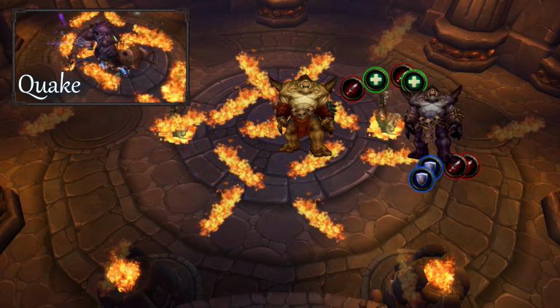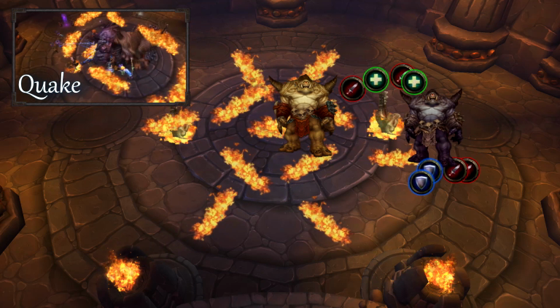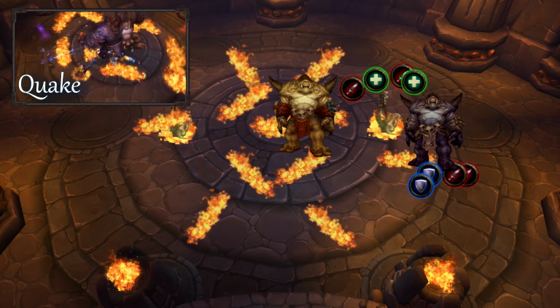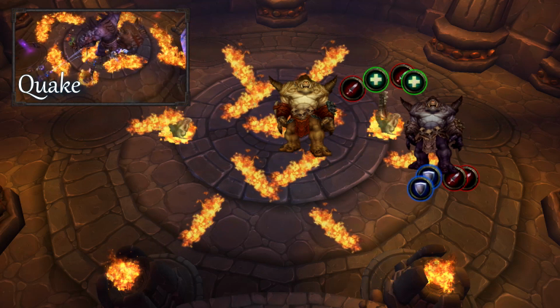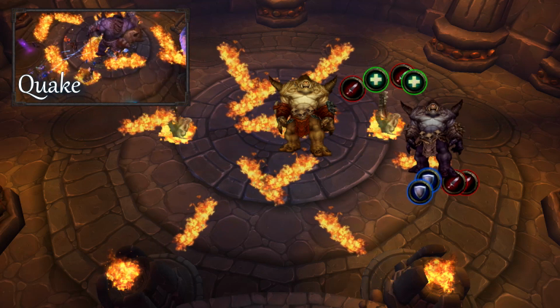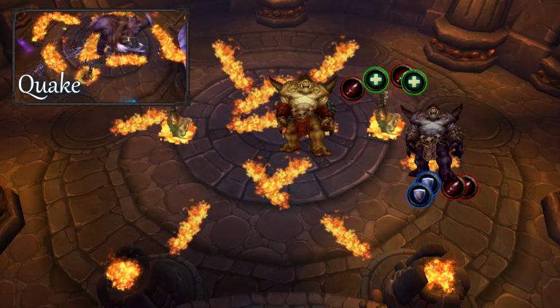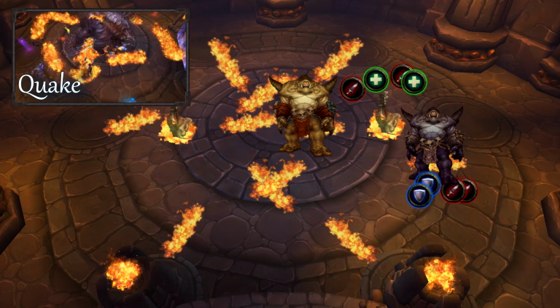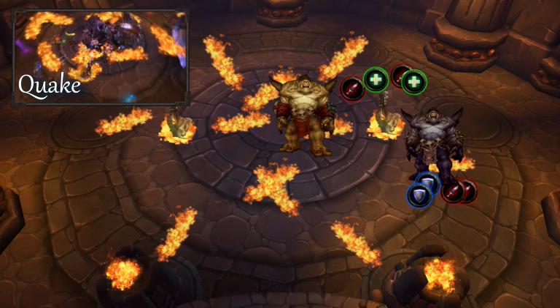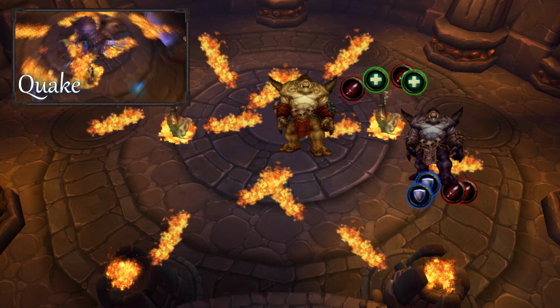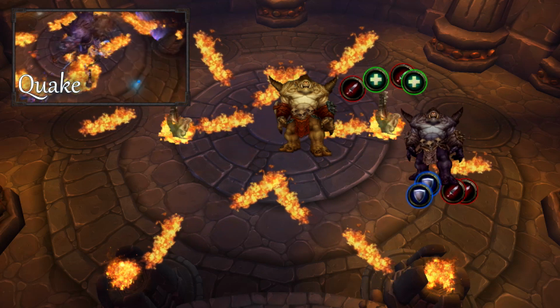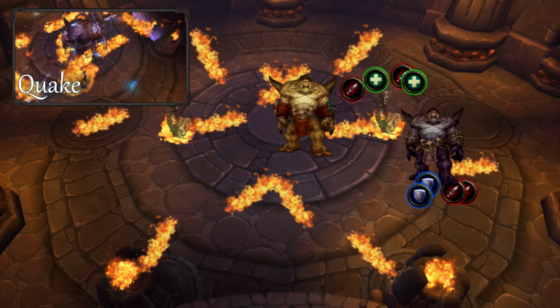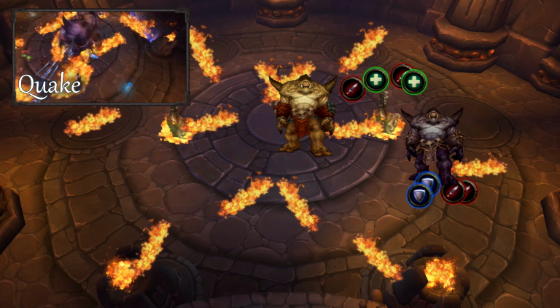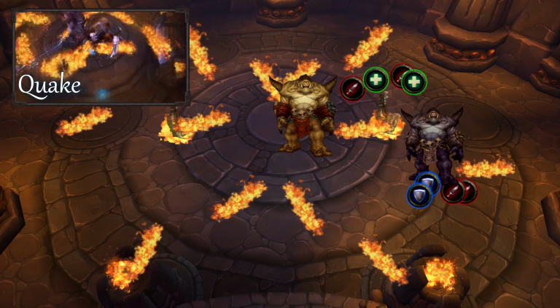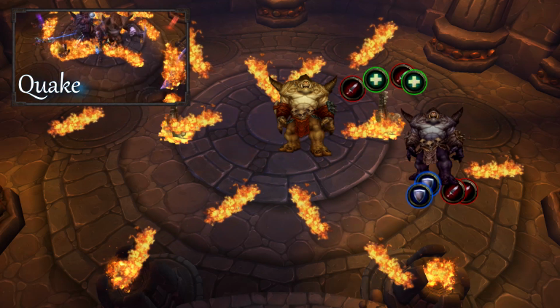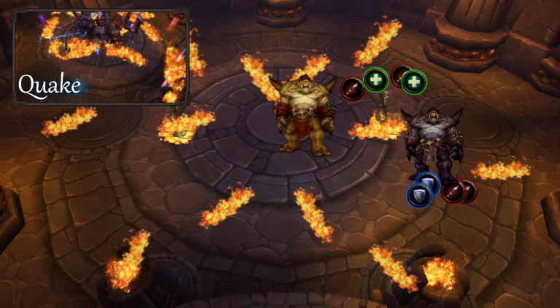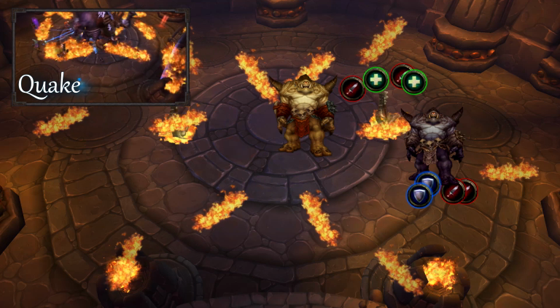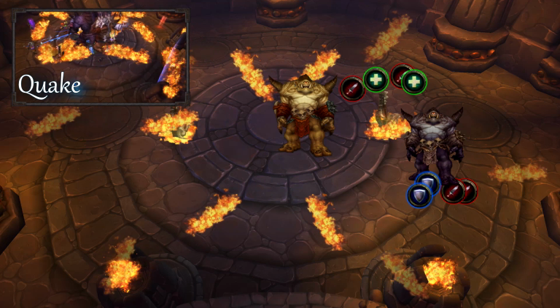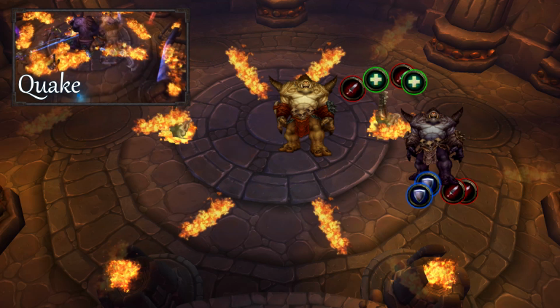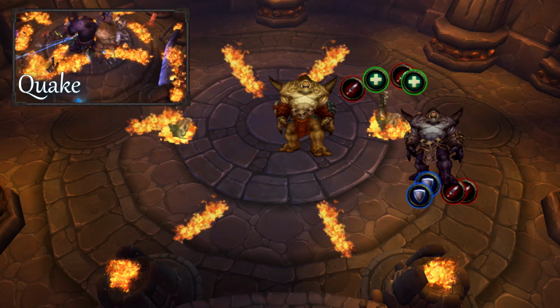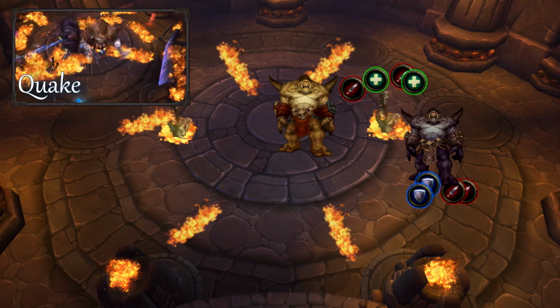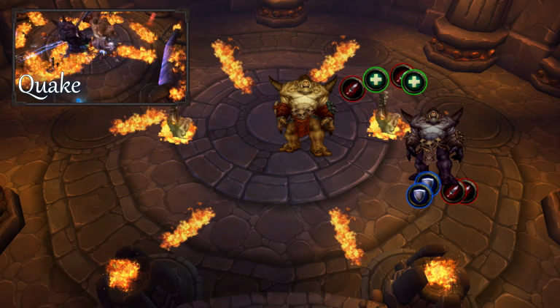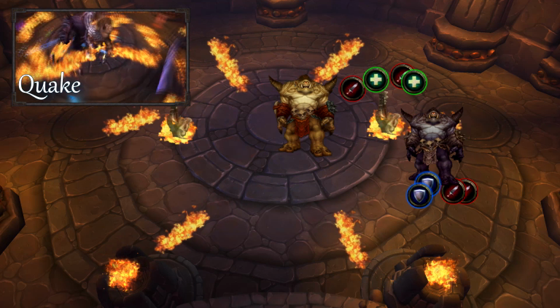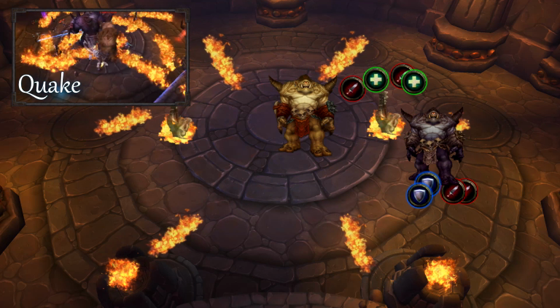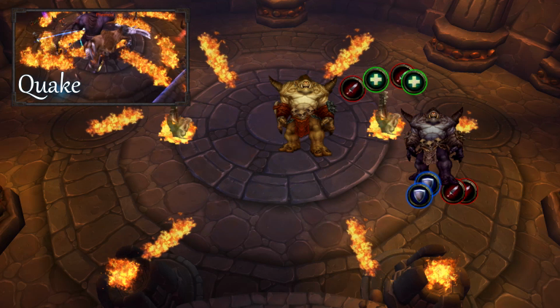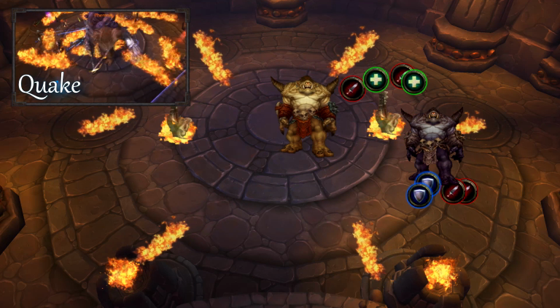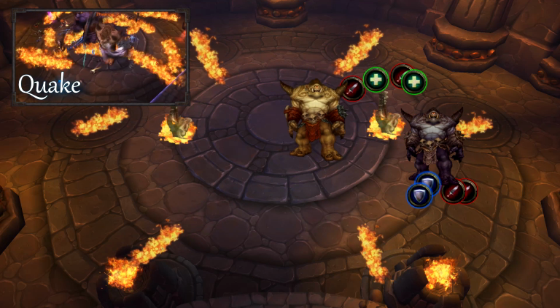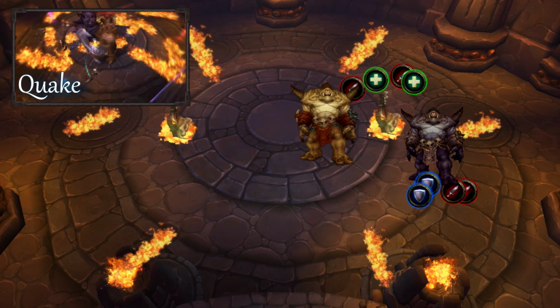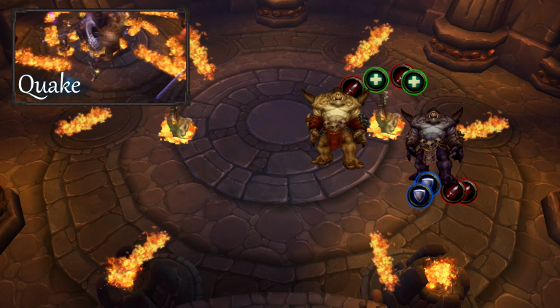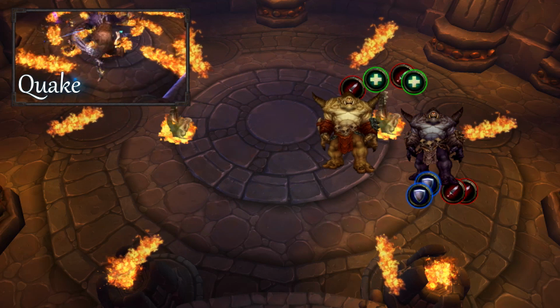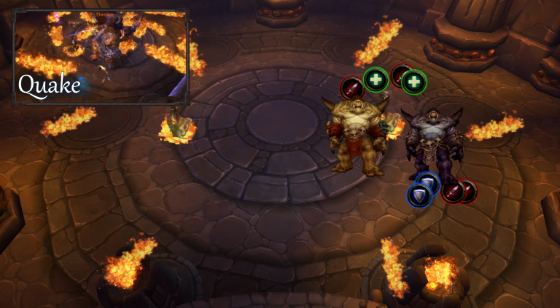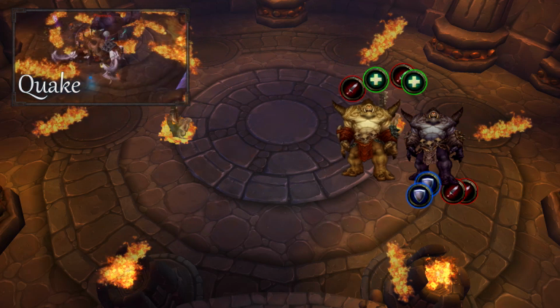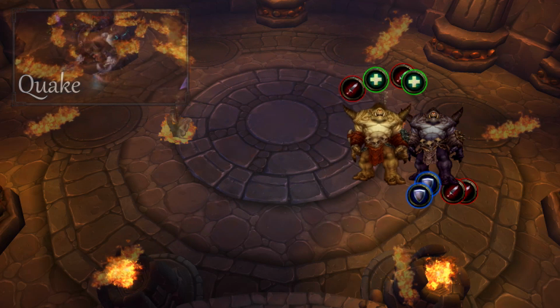Getting hit by fire will apply a stacking debuff, so it's important to dodge the fire even if it means a little DPS downtime.